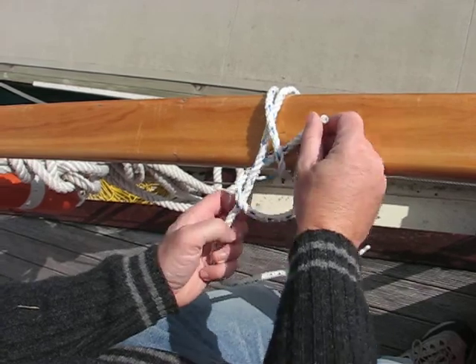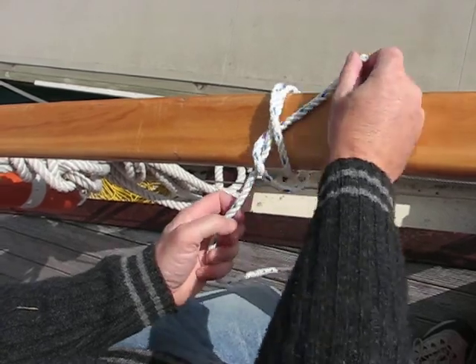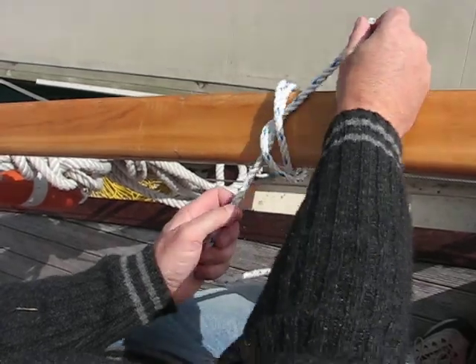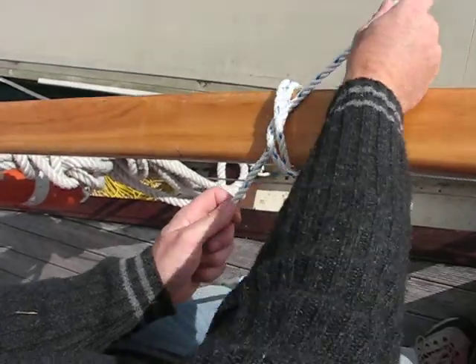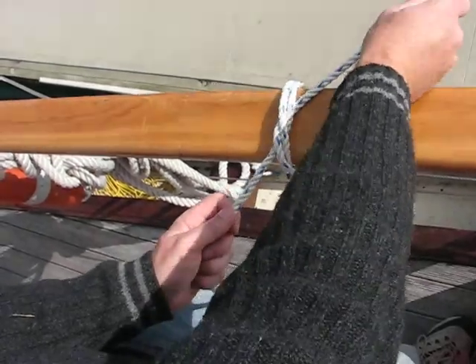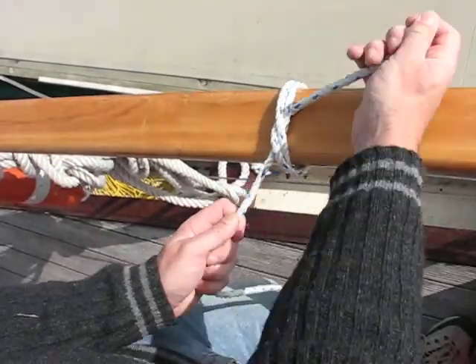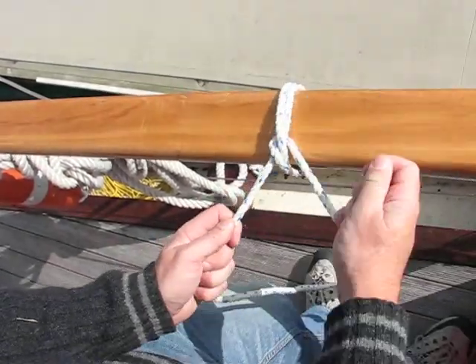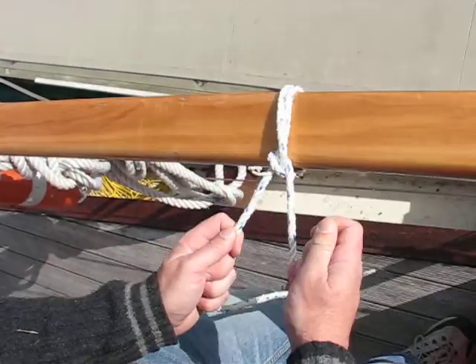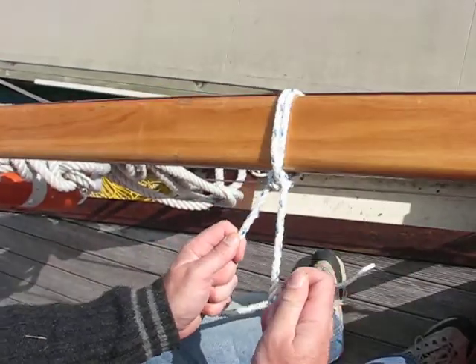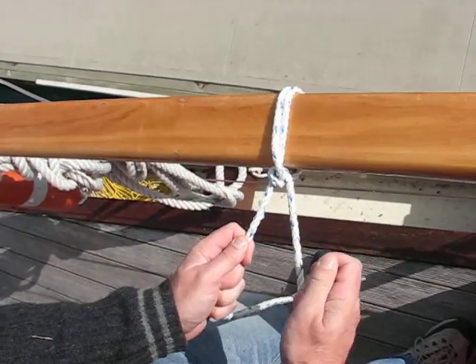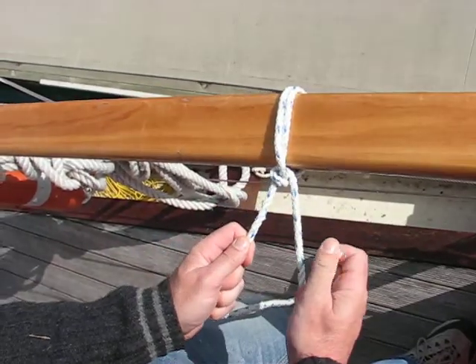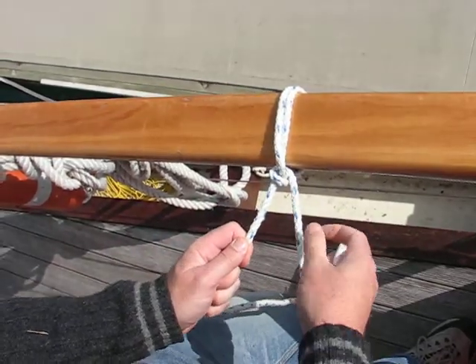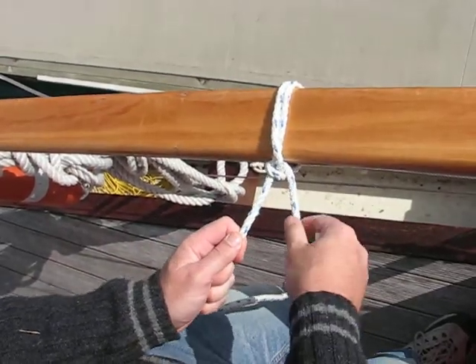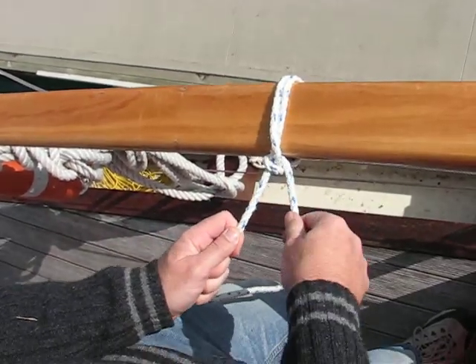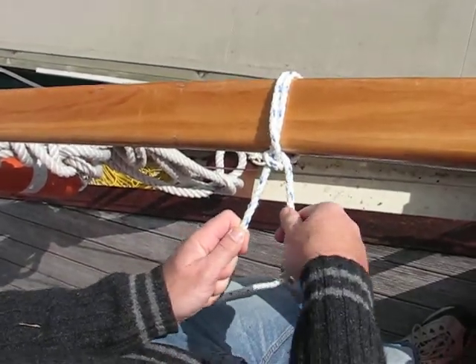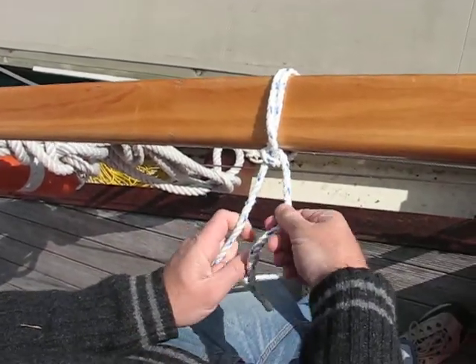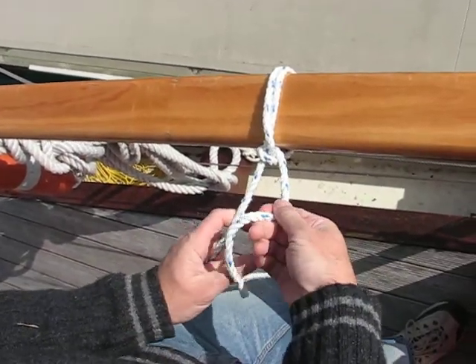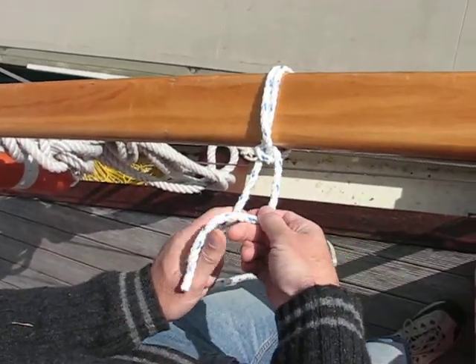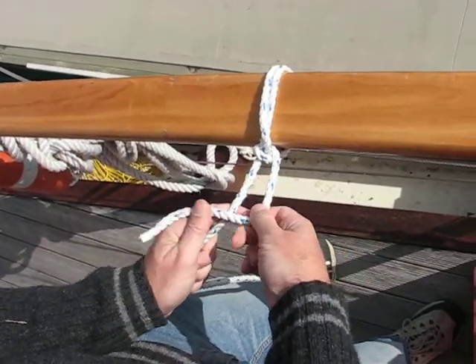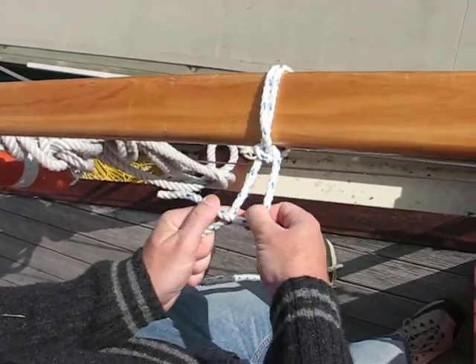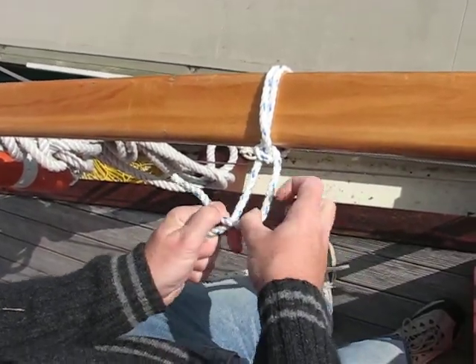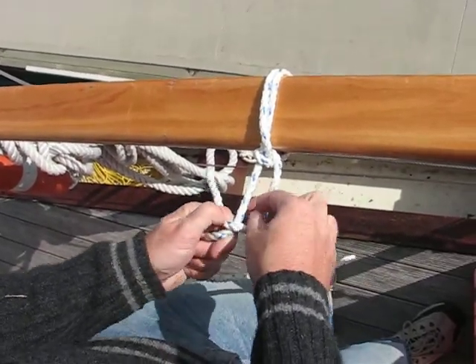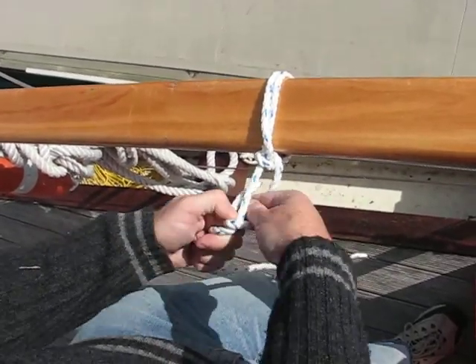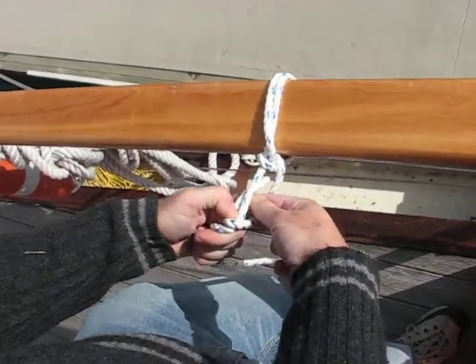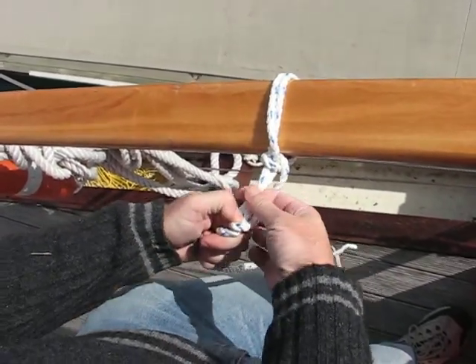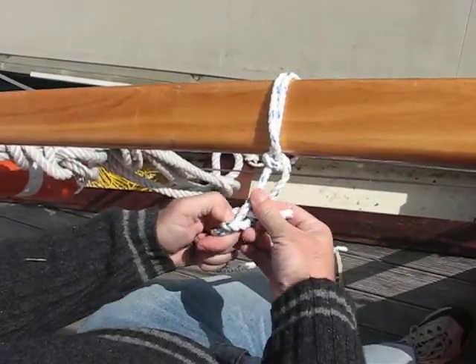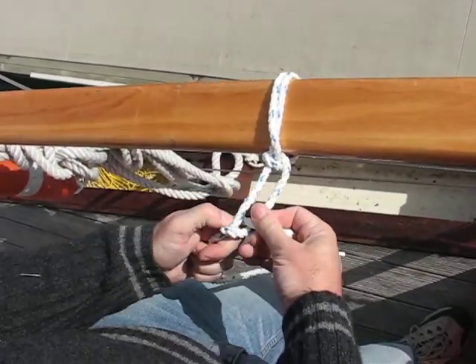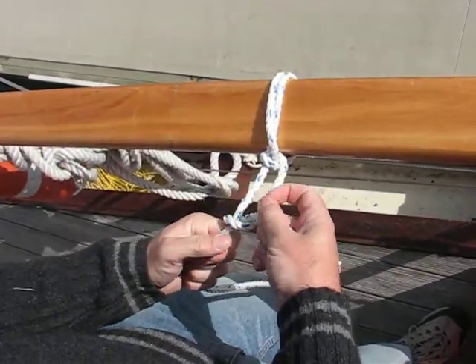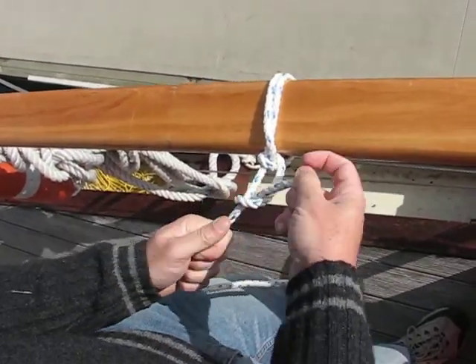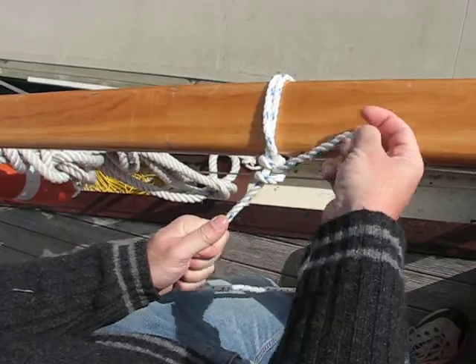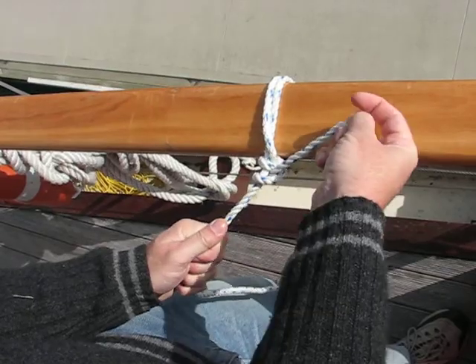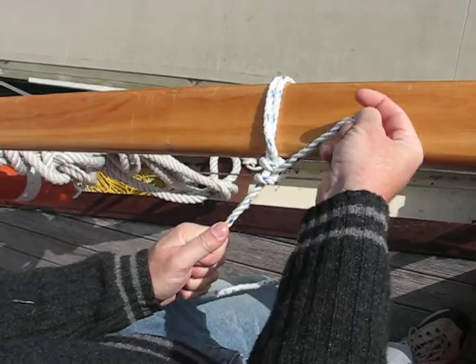We tighten it up, and then we do the second half hitch.